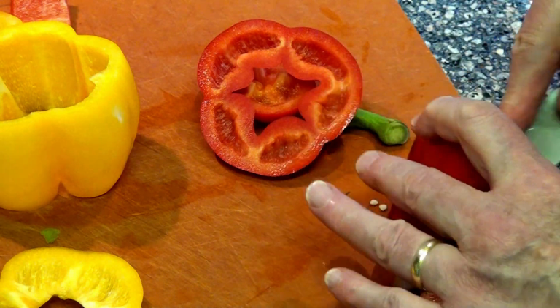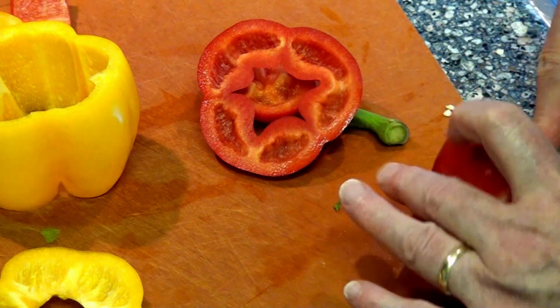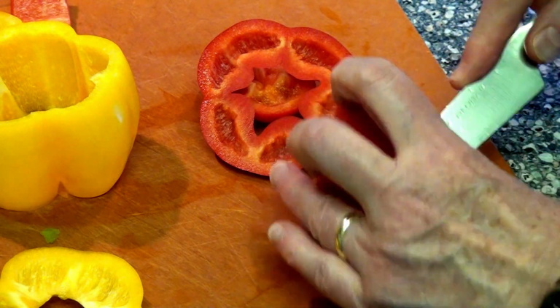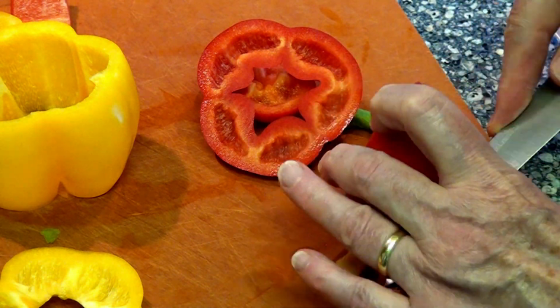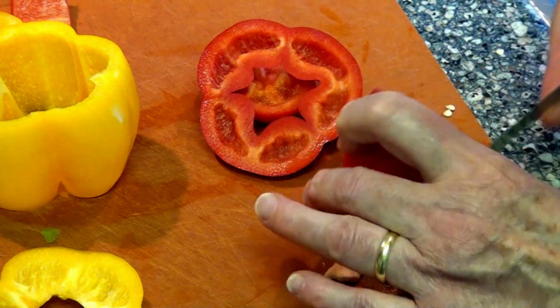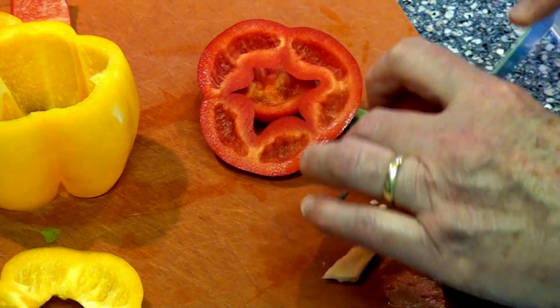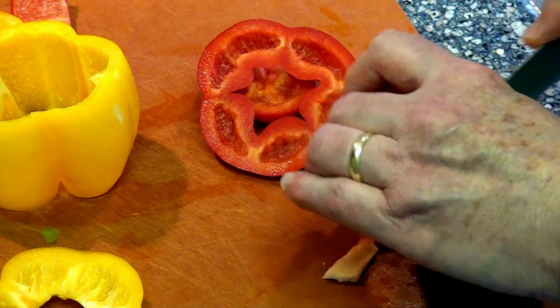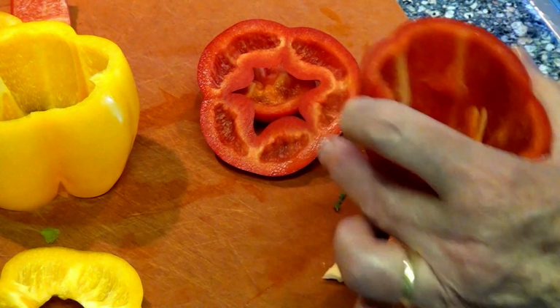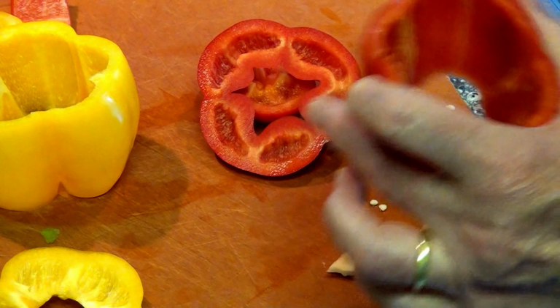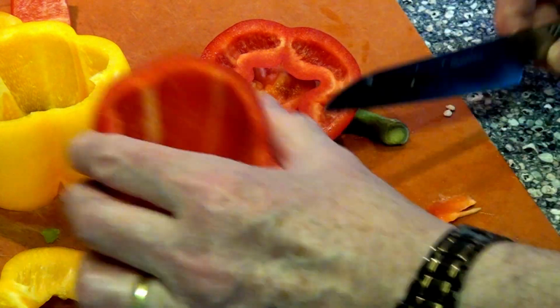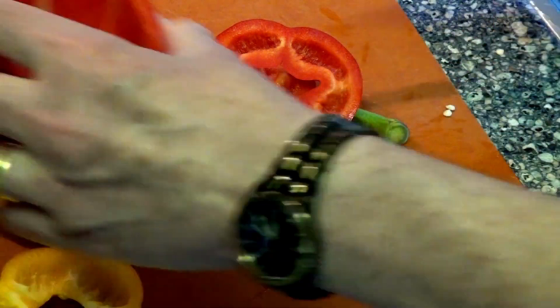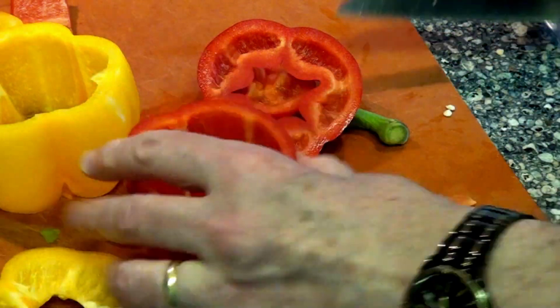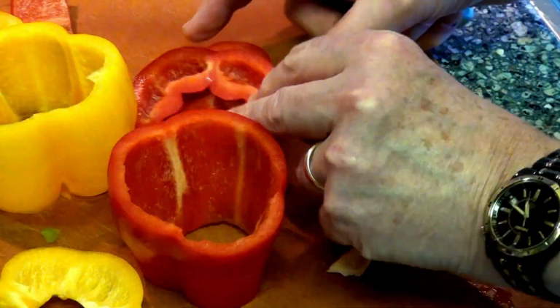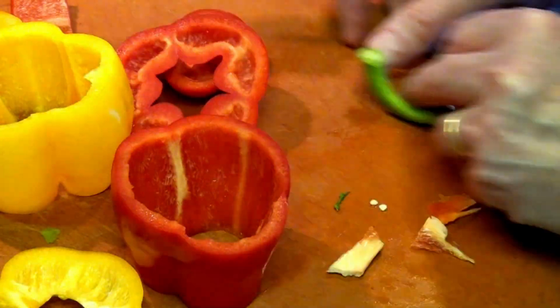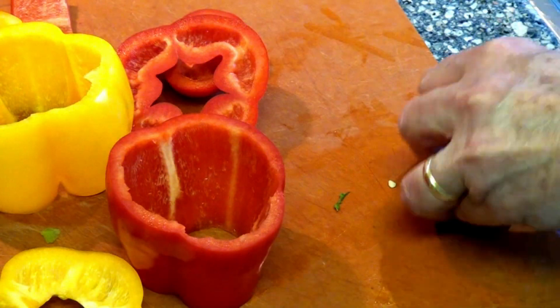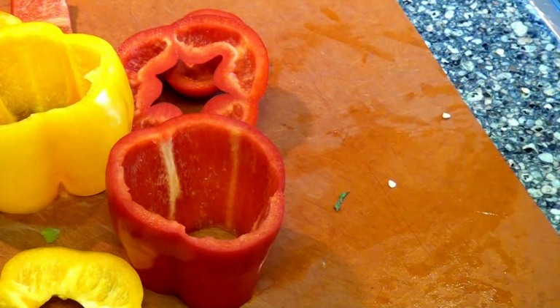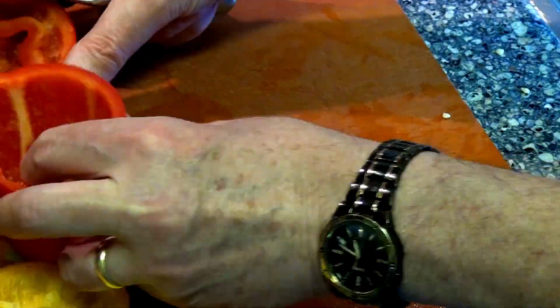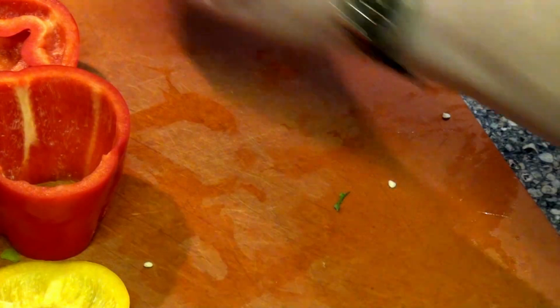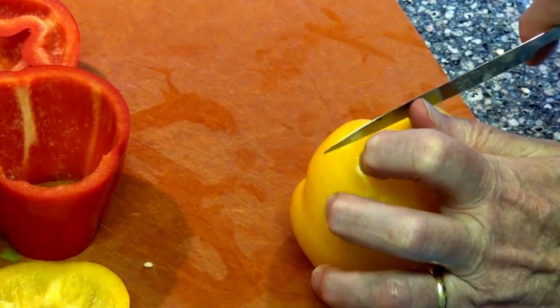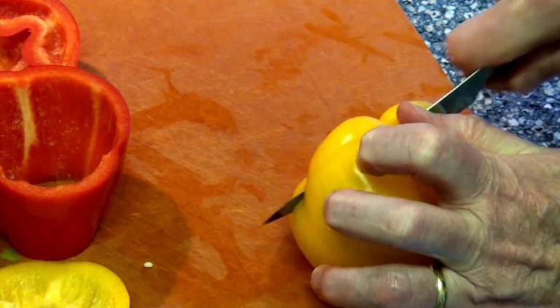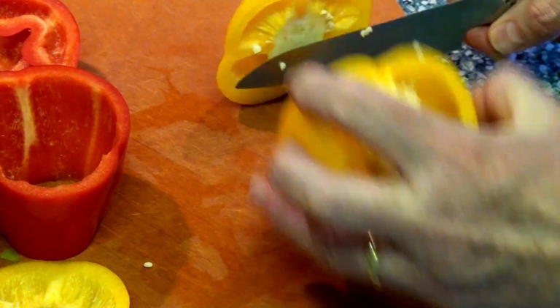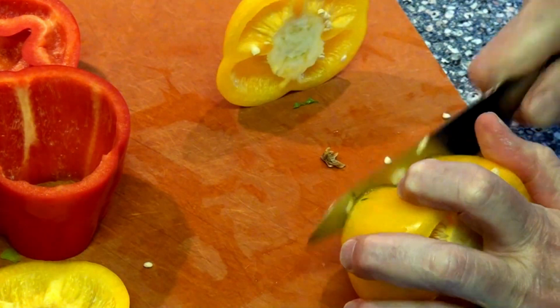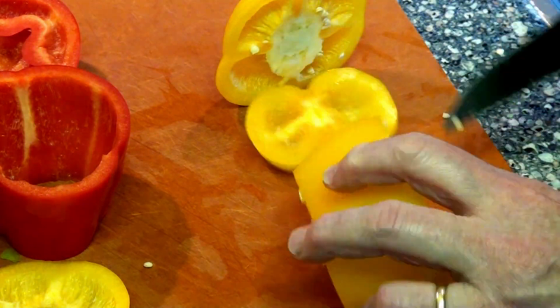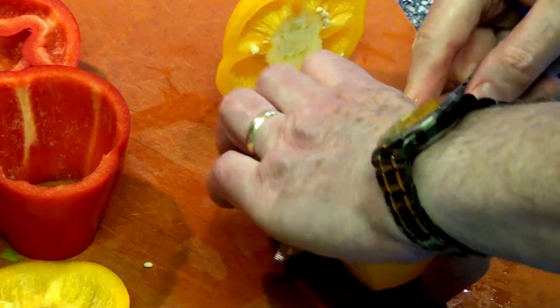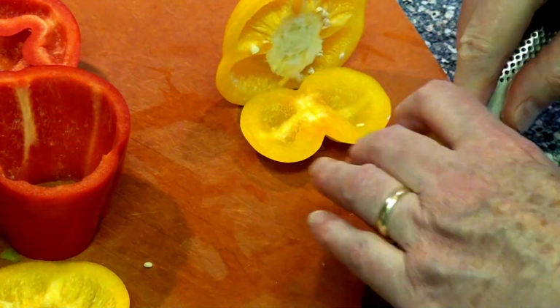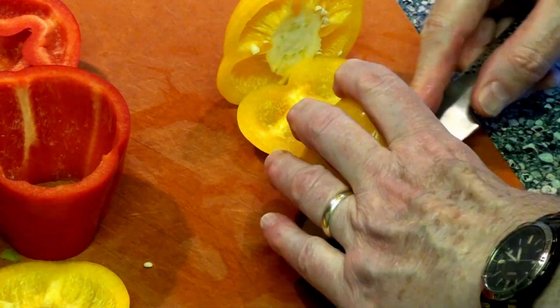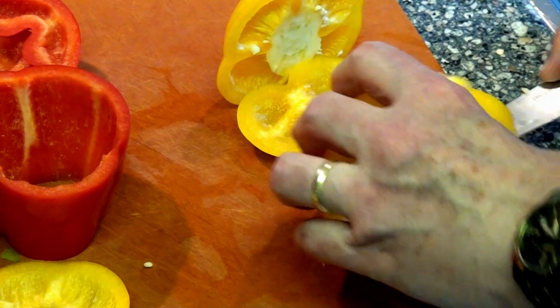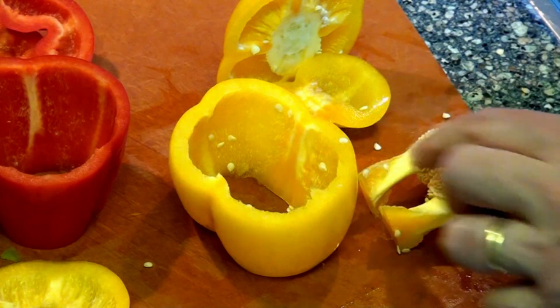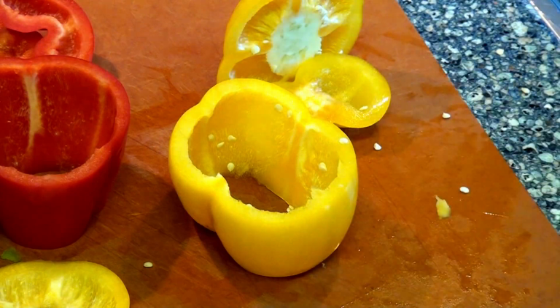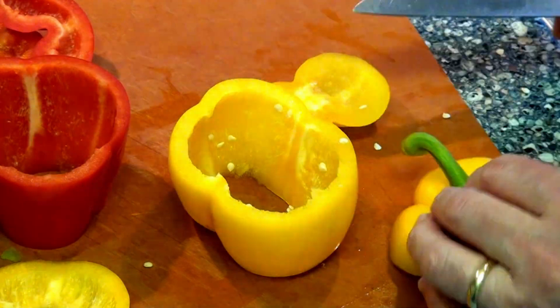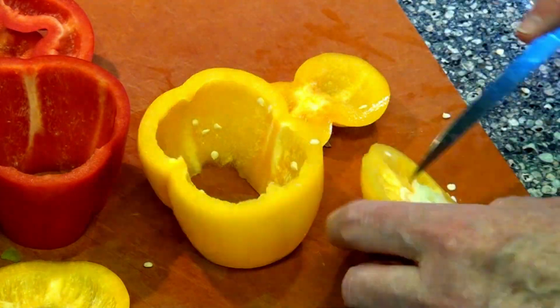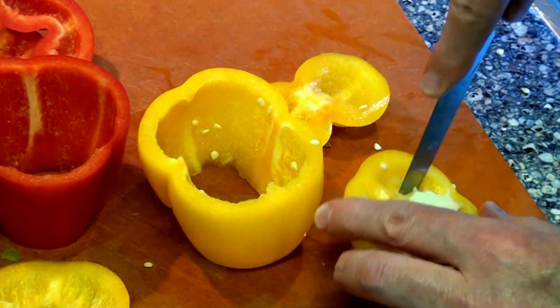Before we freeze them, we cut them up and blanch them. Blanch means to cook really fast in boiling water.